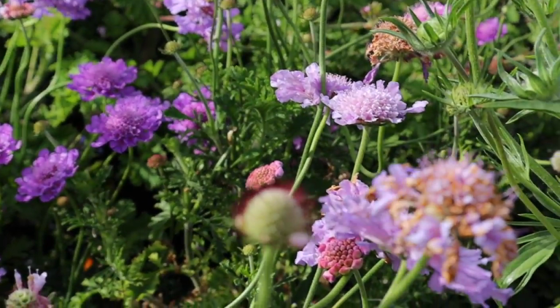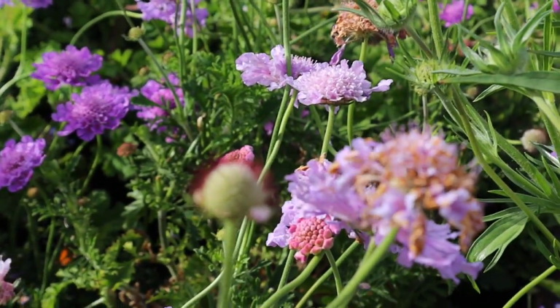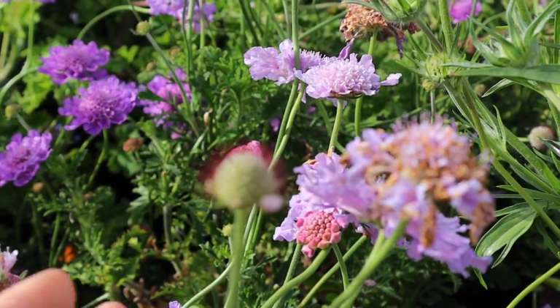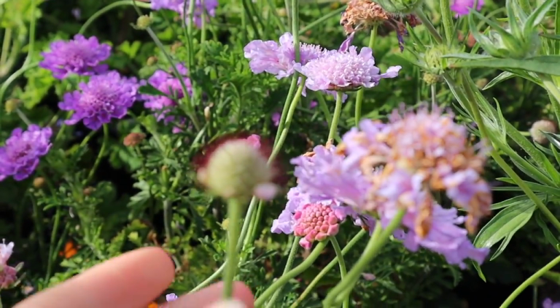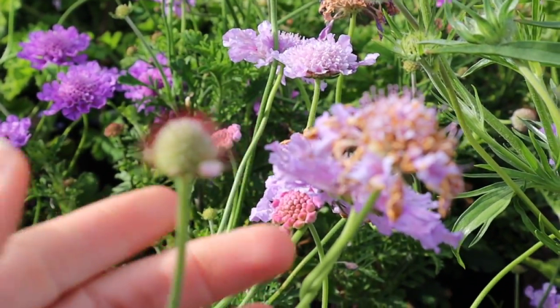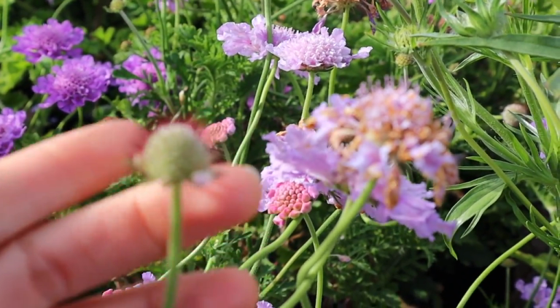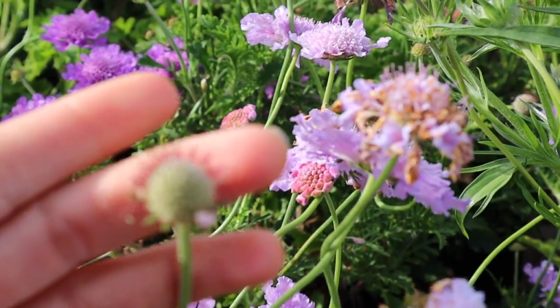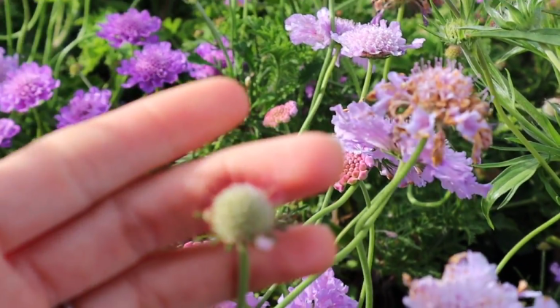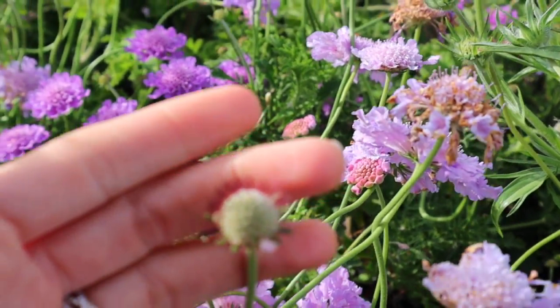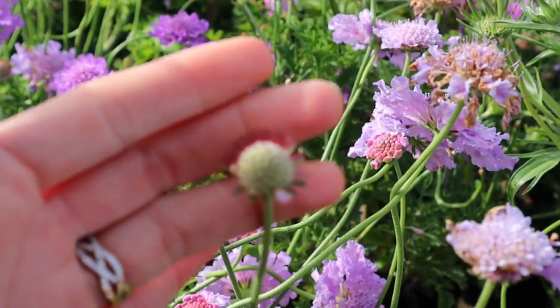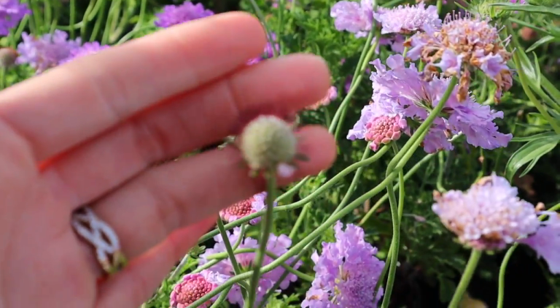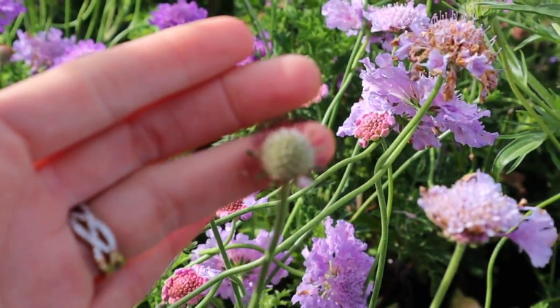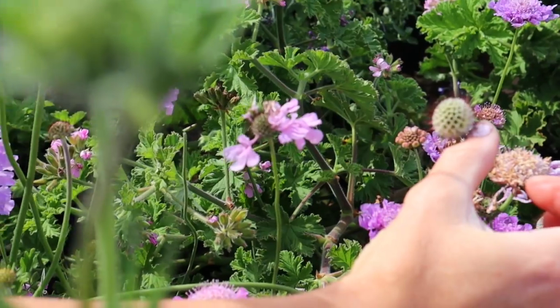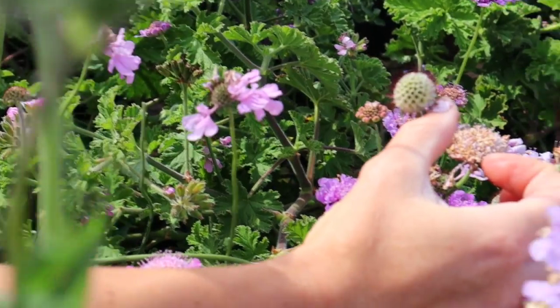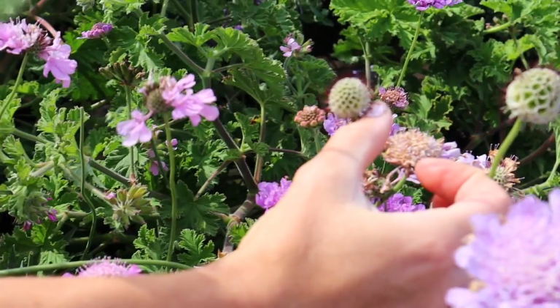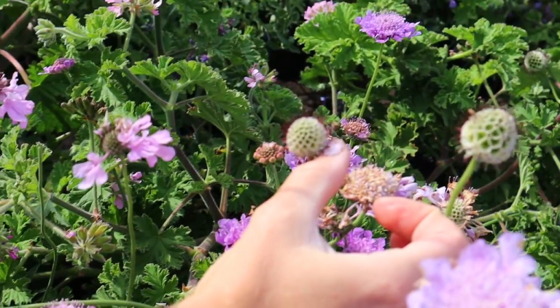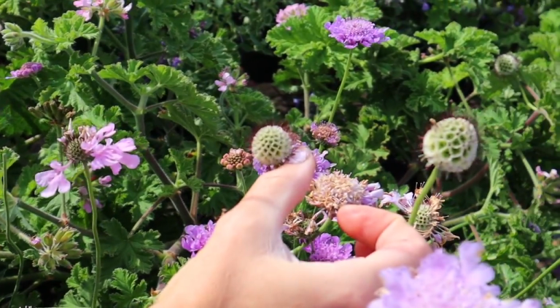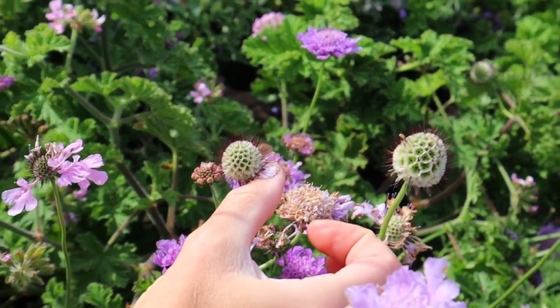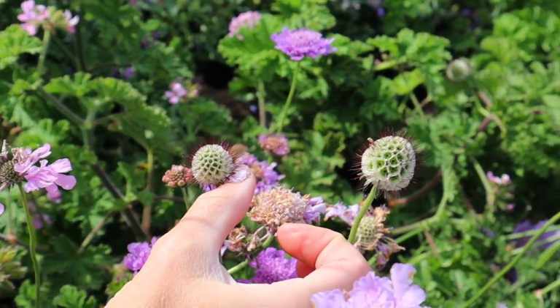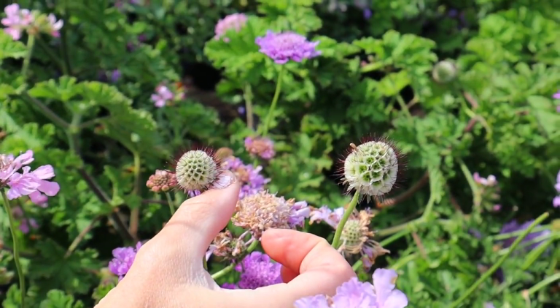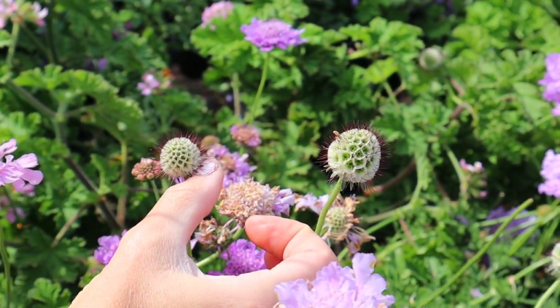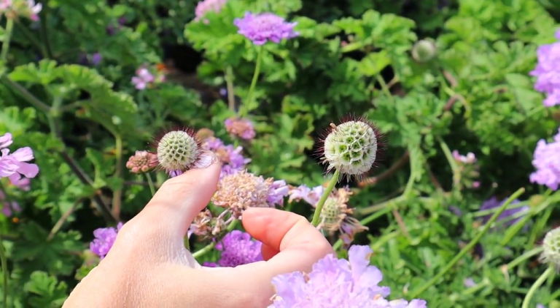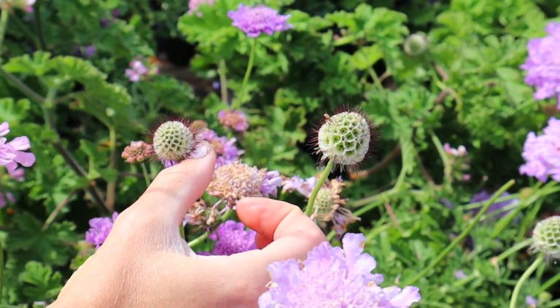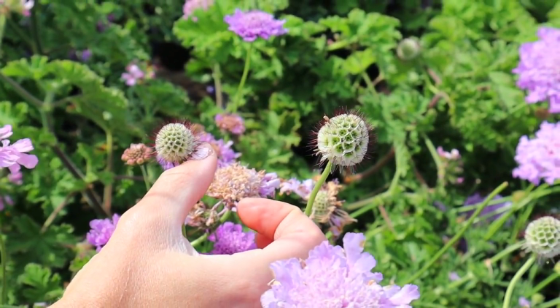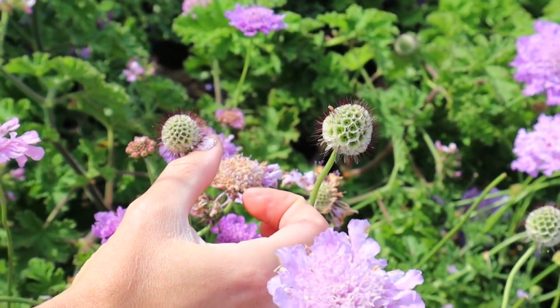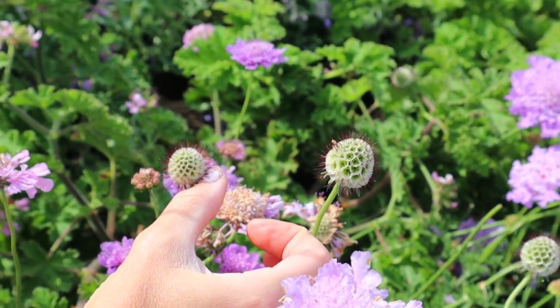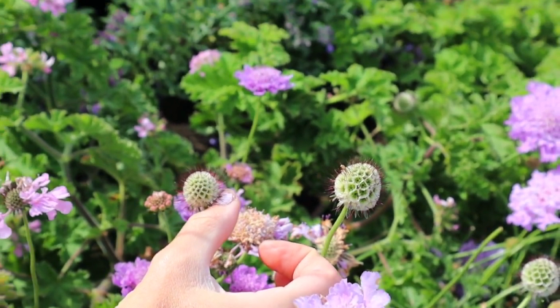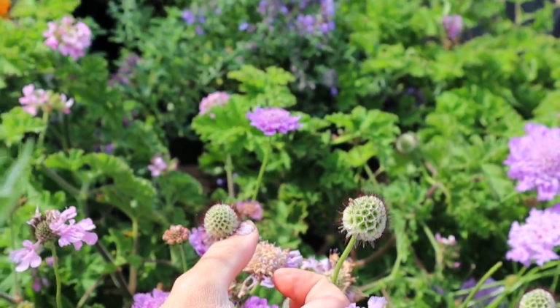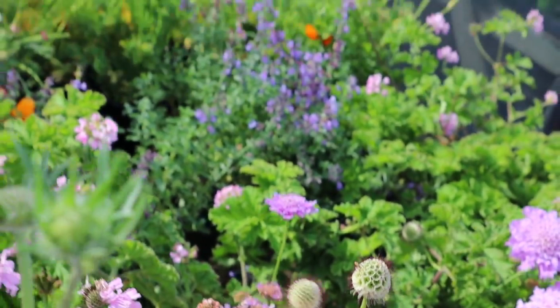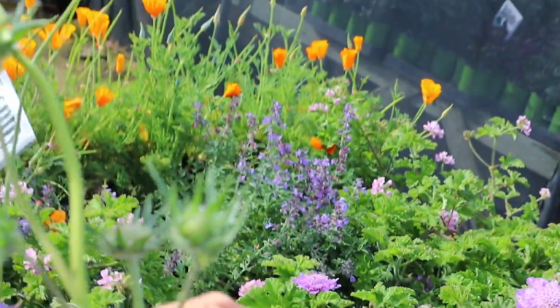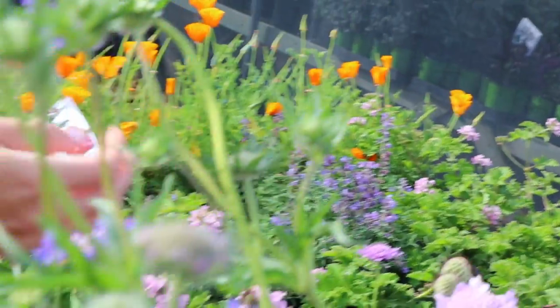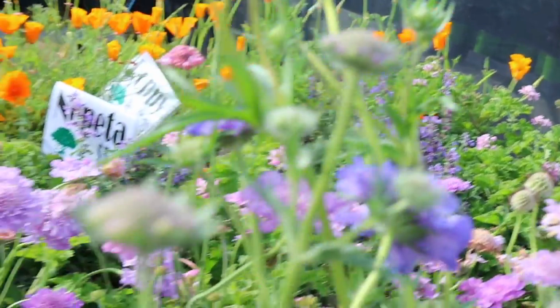So this will get larger and it will dry. You see them in like wedding bouquets and things like that. Oh, that's really neat. Yeah, they're really pretty.